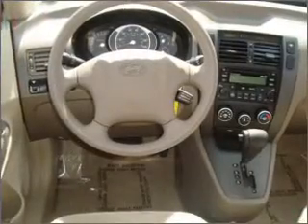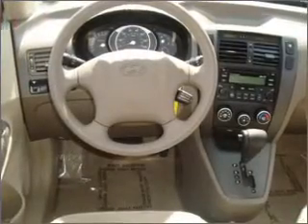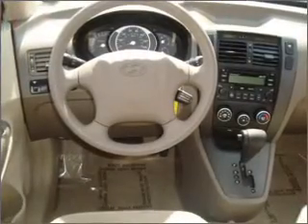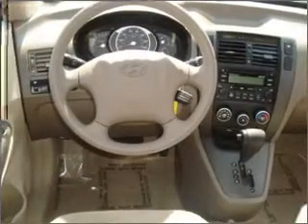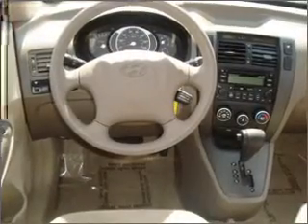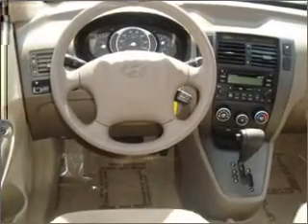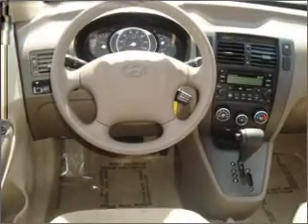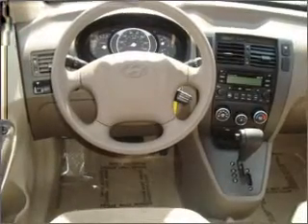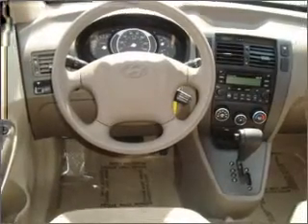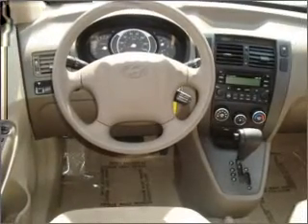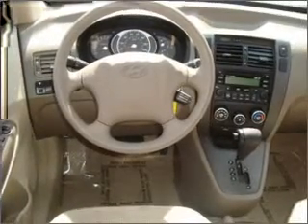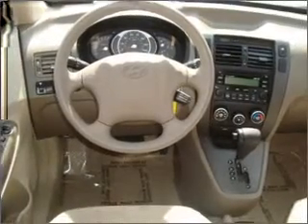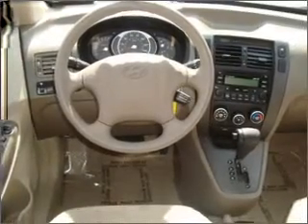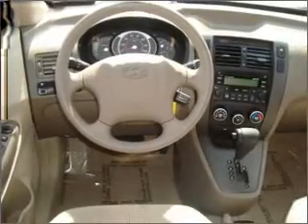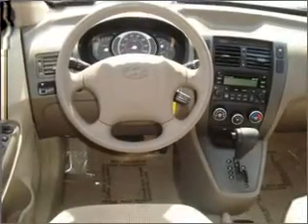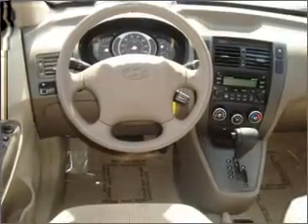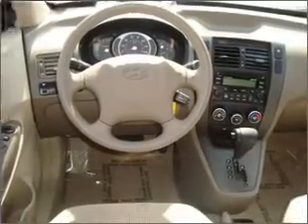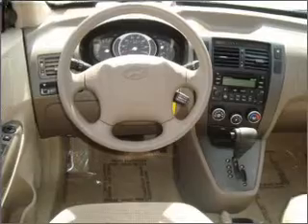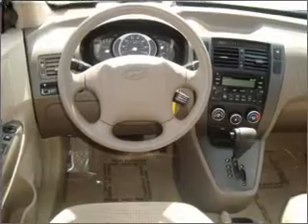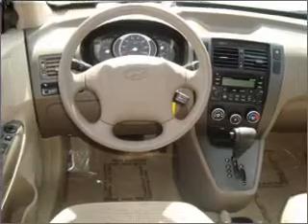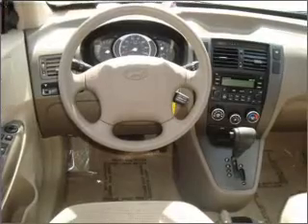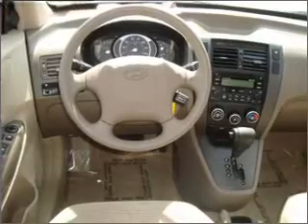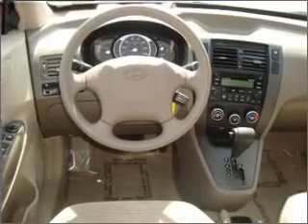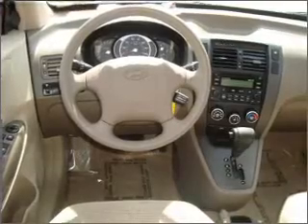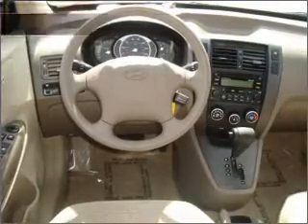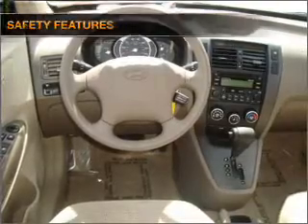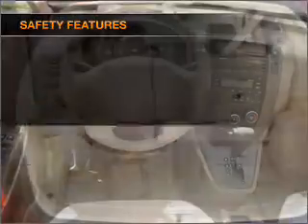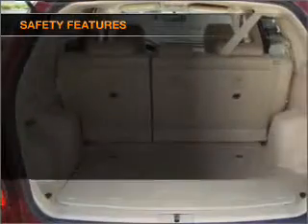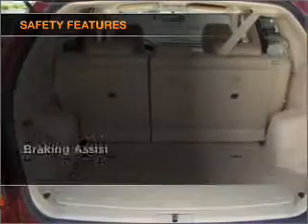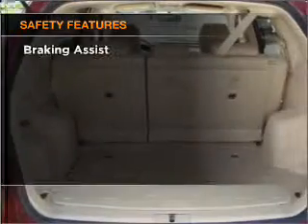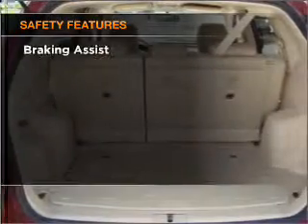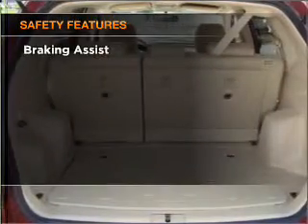An alarm system. An AM-FM stereo with a CD player. An adjustable tilt steering wheel. If safety is a high priority, rest assured knowing that these top safety components are included.